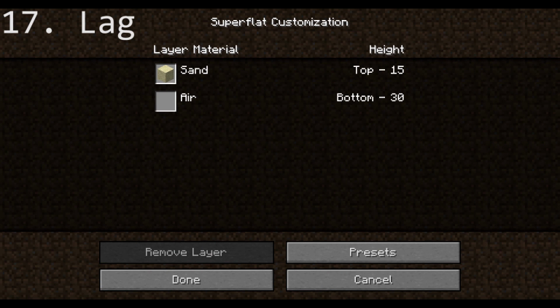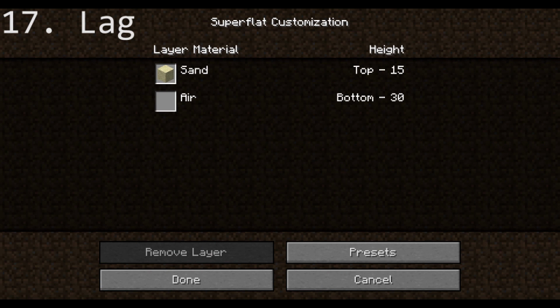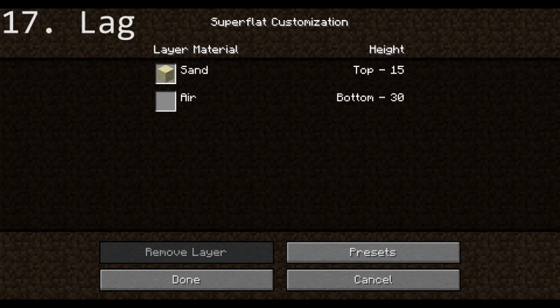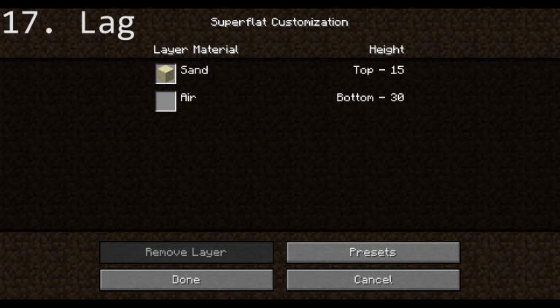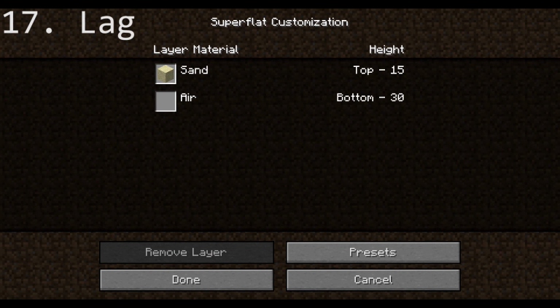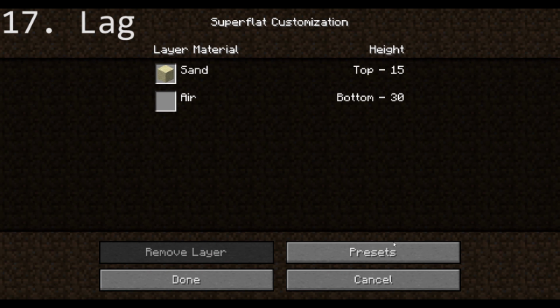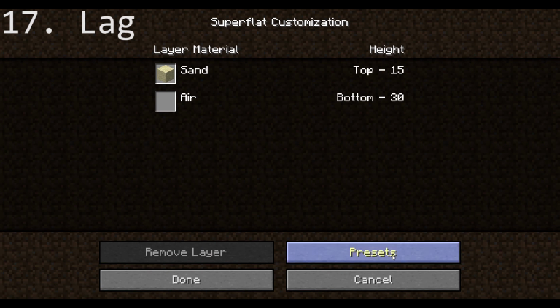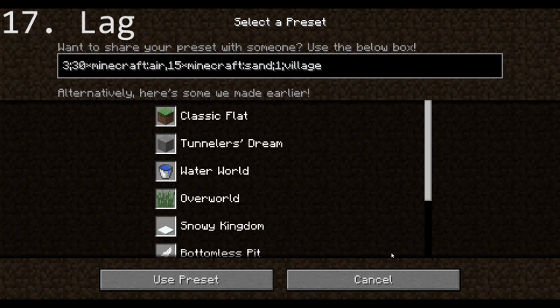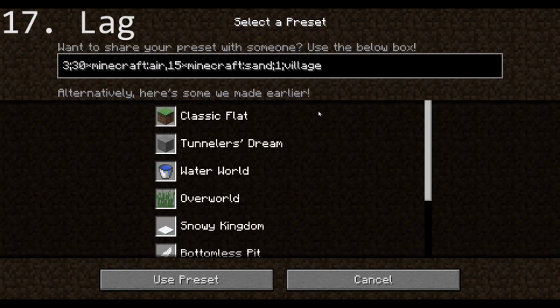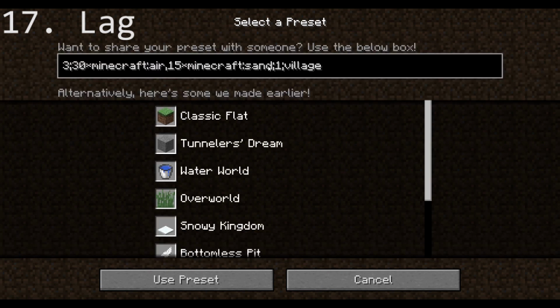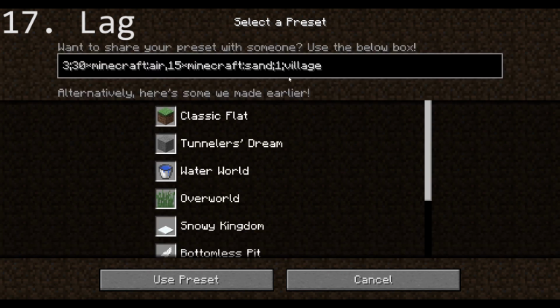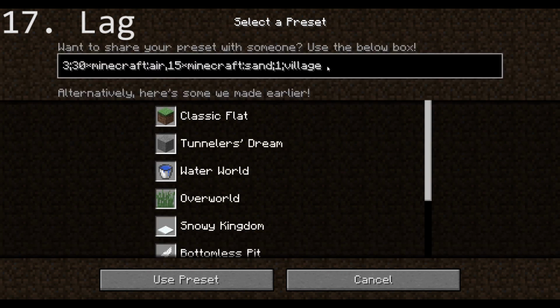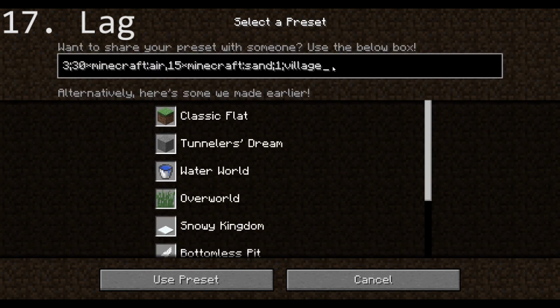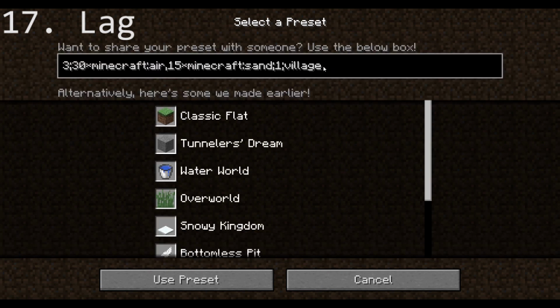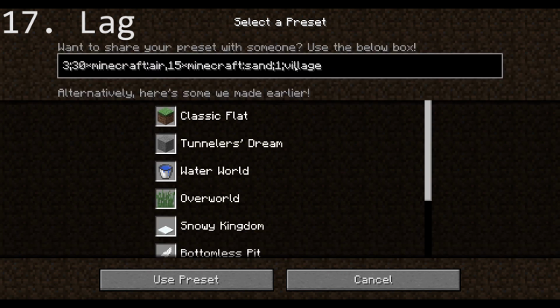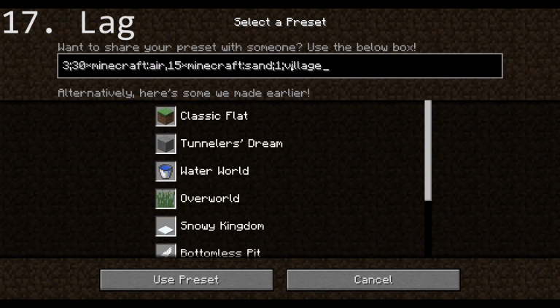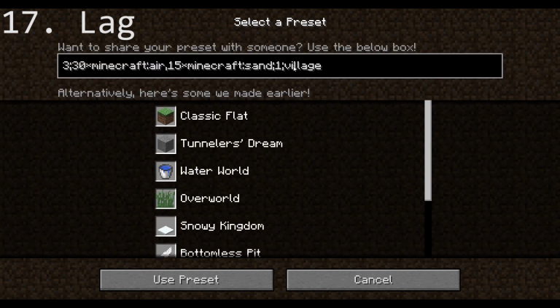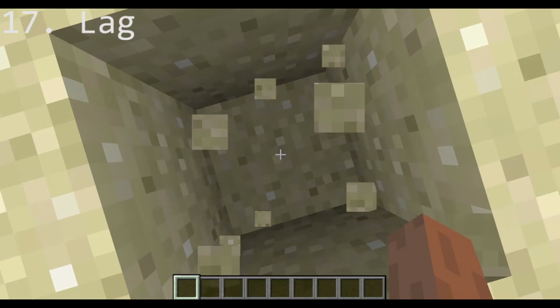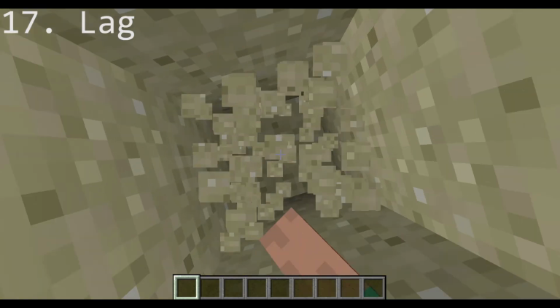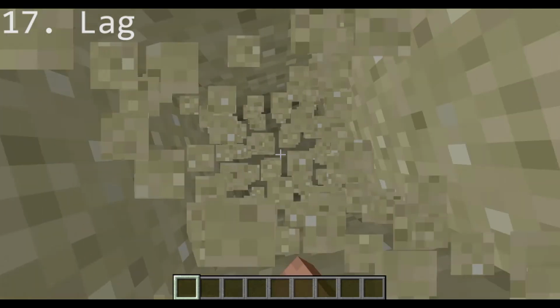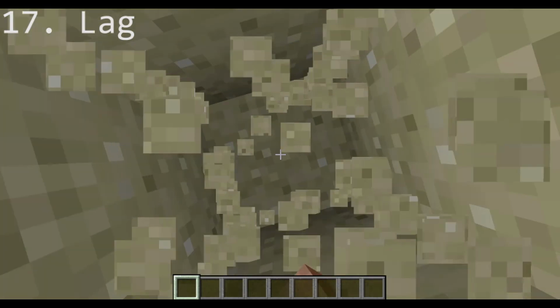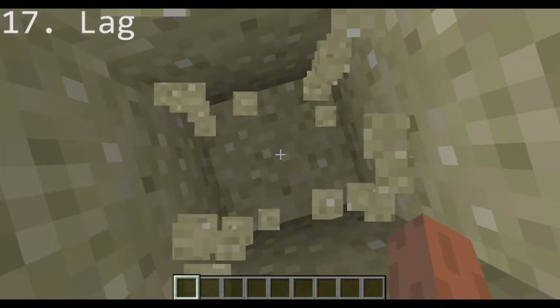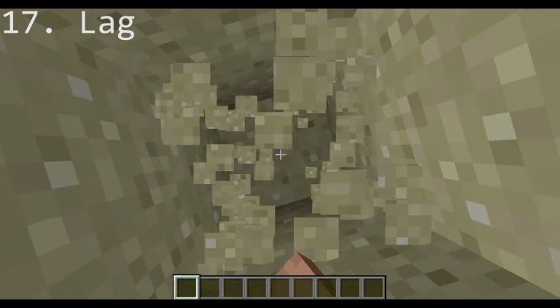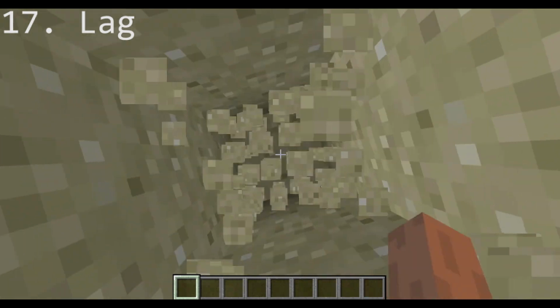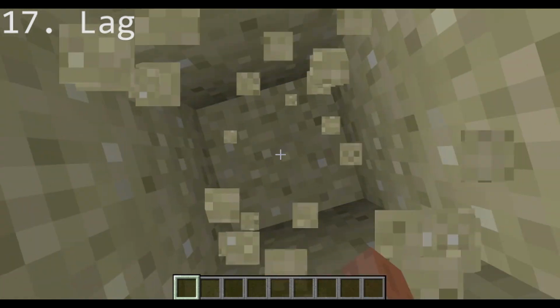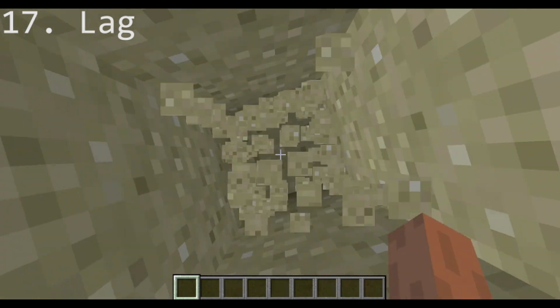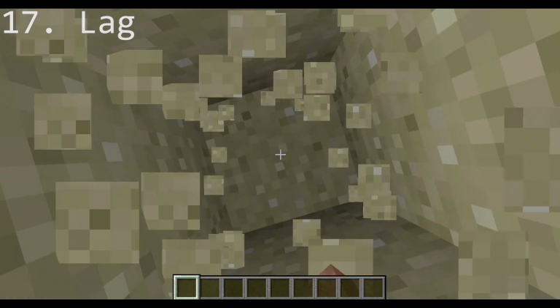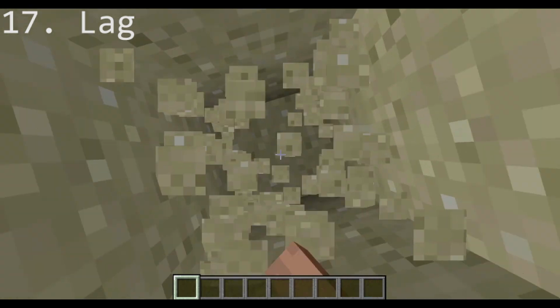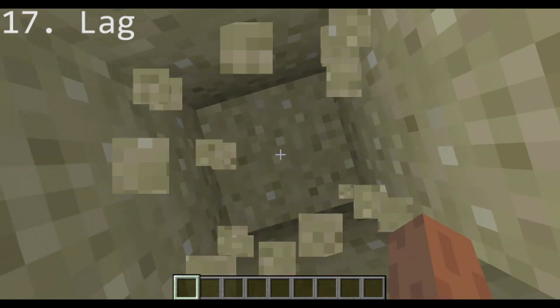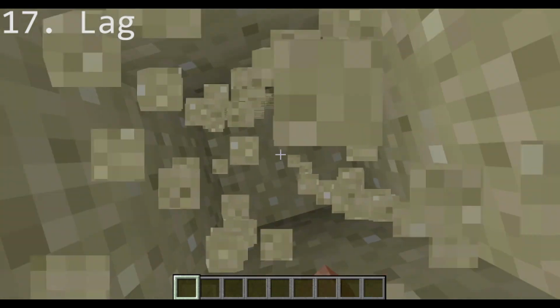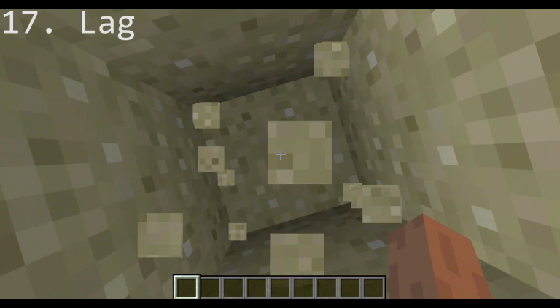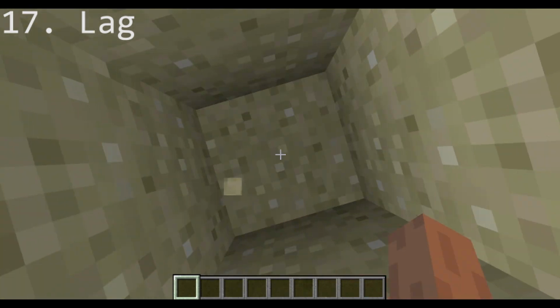While your friend's not looking, just create an infinite falling sand world. When he accidentally clicks on it, he'll be in a very laggy mess.